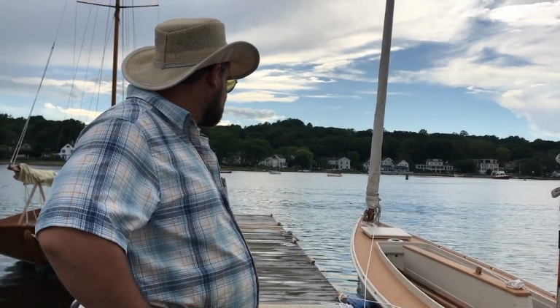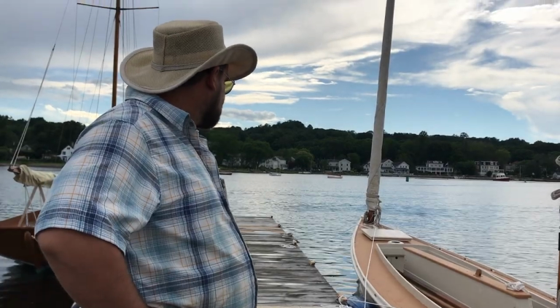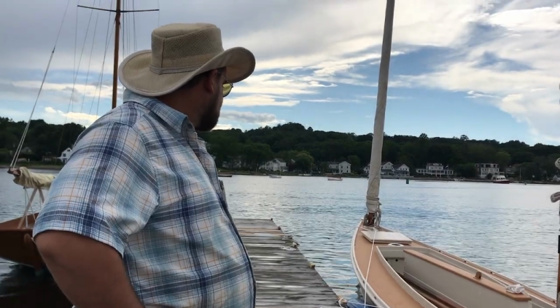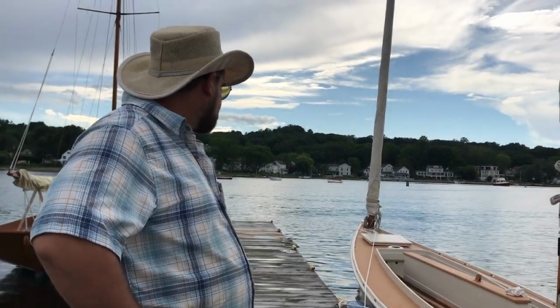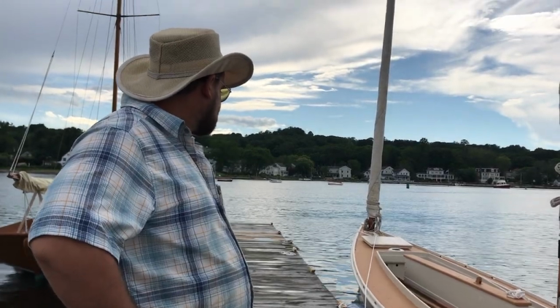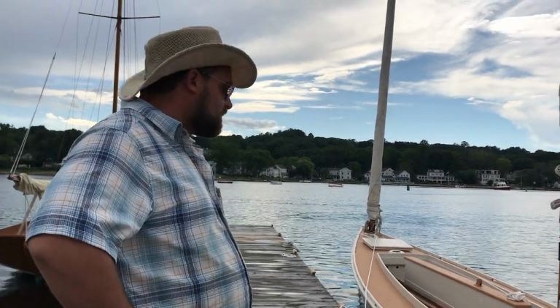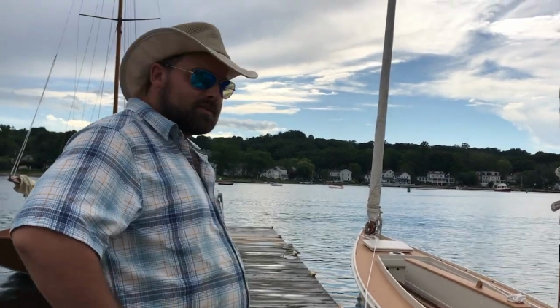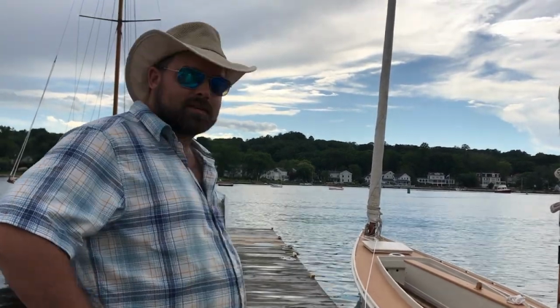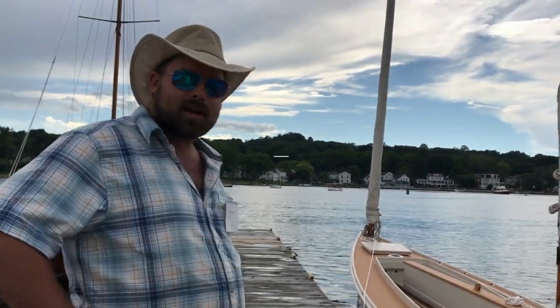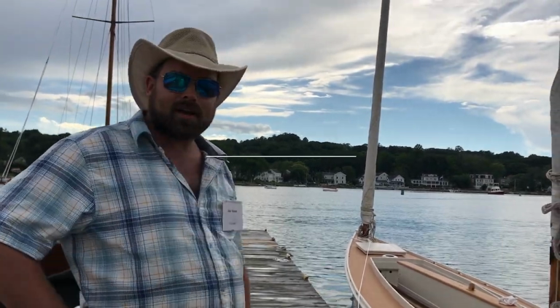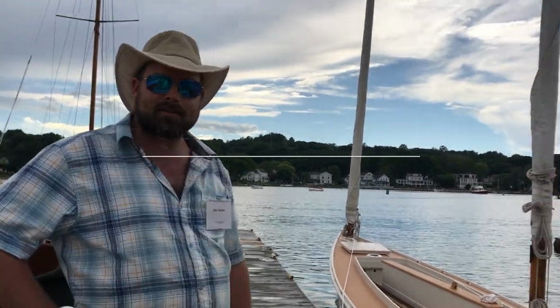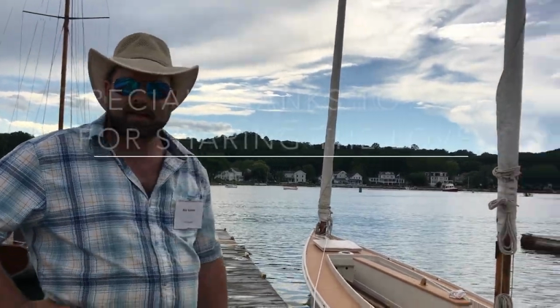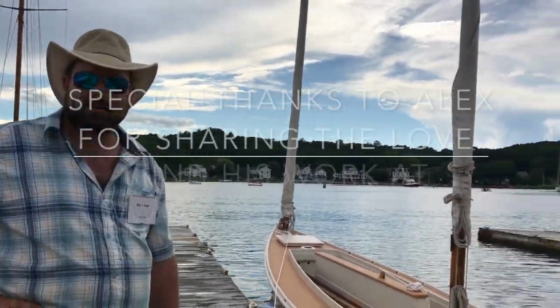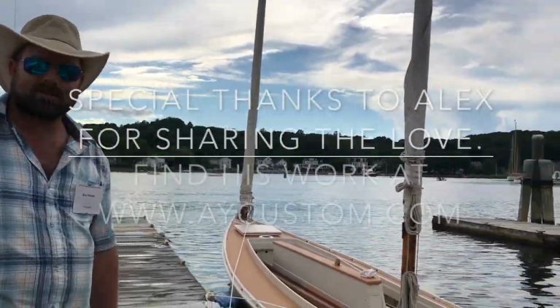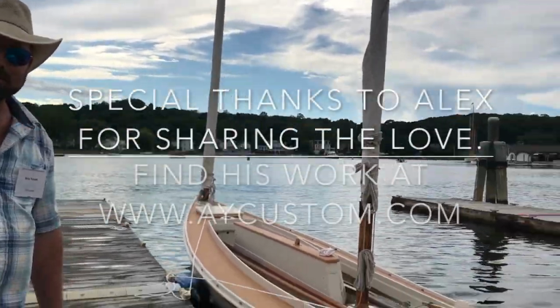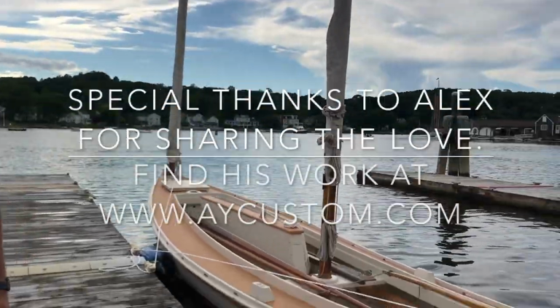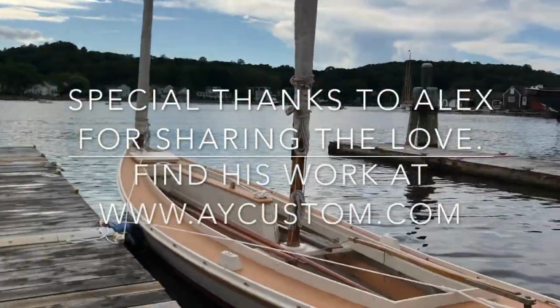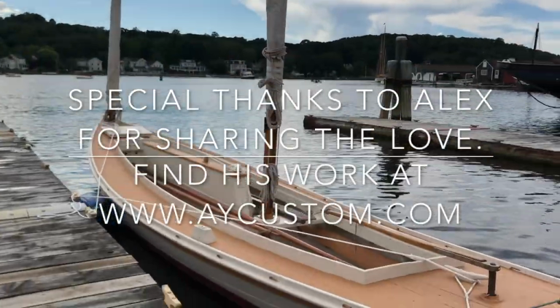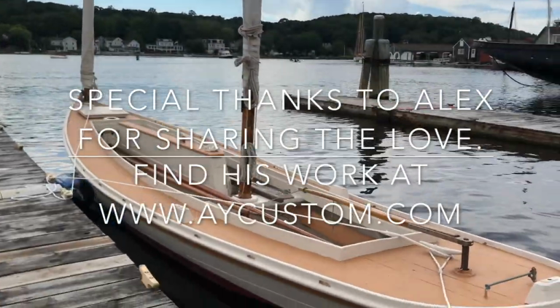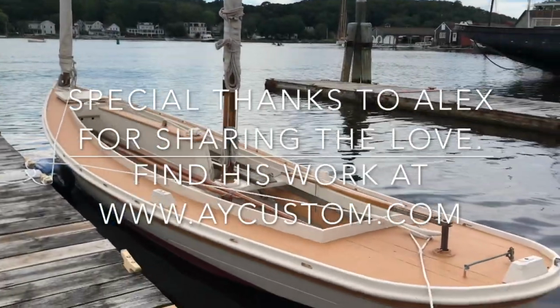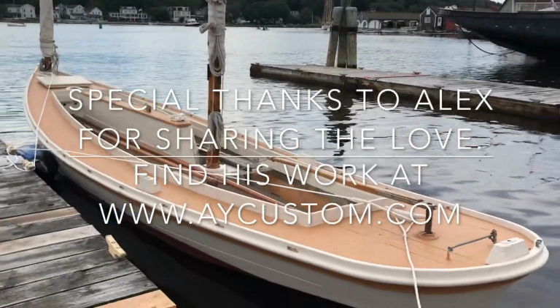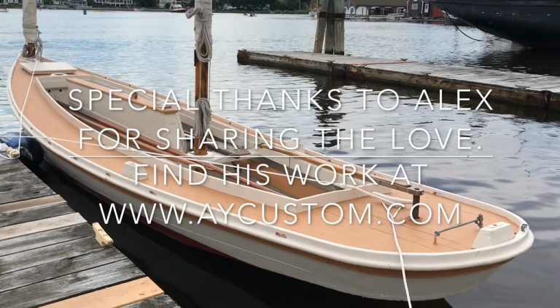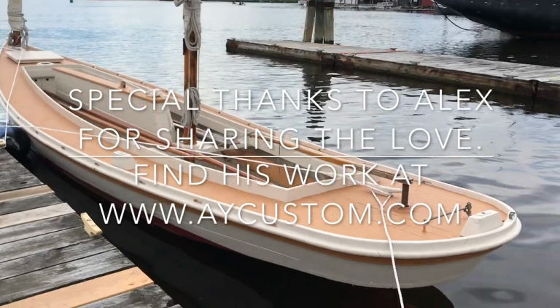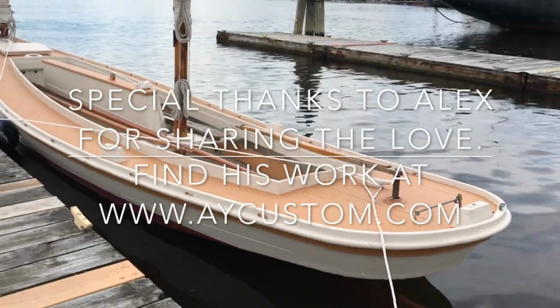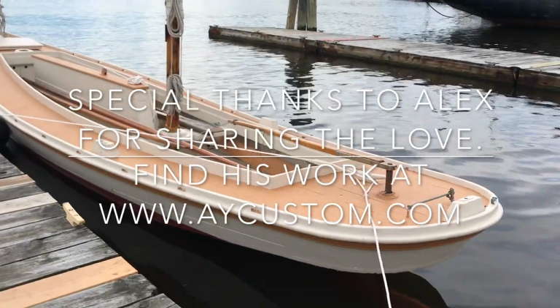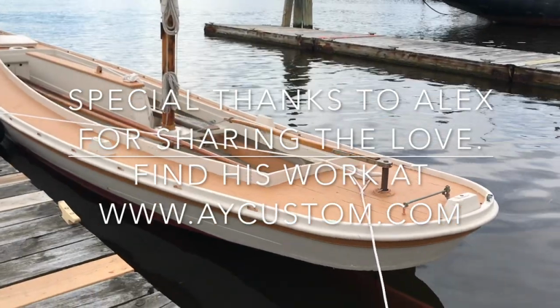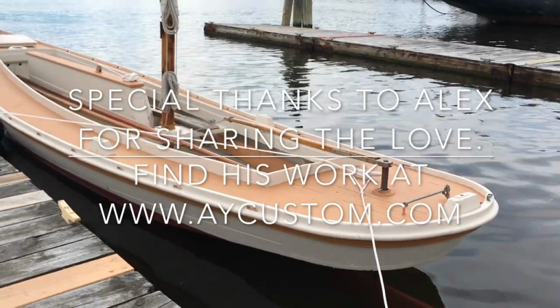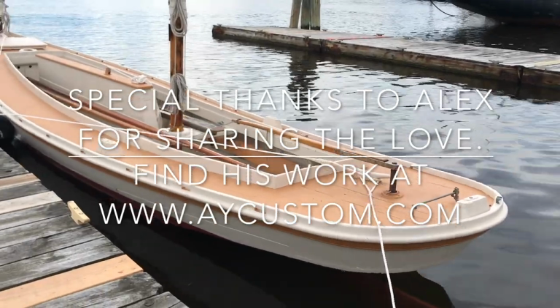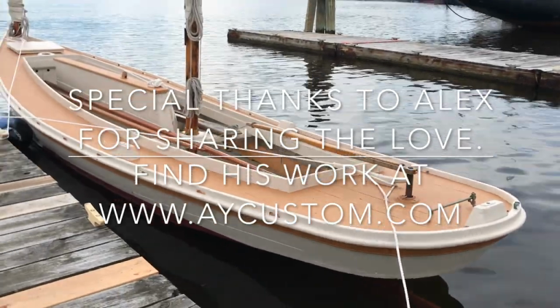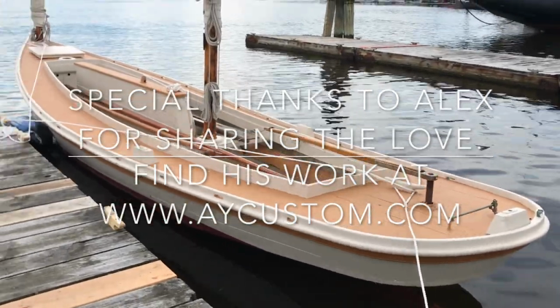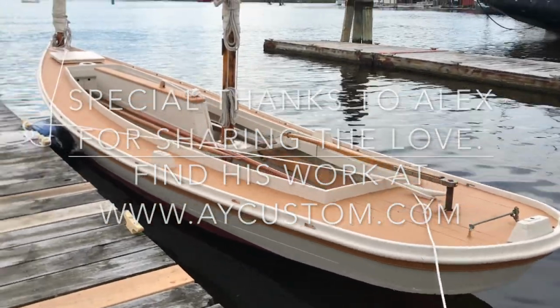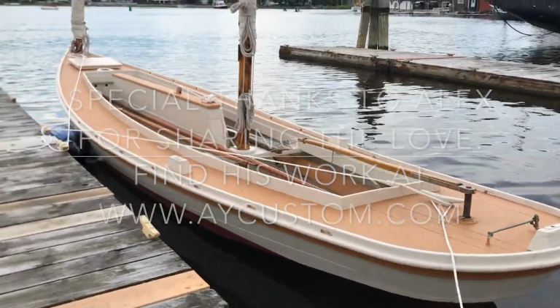Well, thanks, Alex. Thanks for showing us around the boat. This is really special. I'm so glad you could come. I'll be feeling little goosebumps right now.